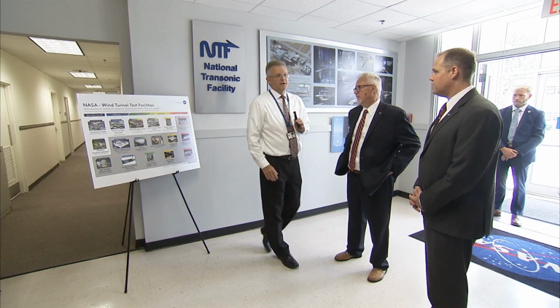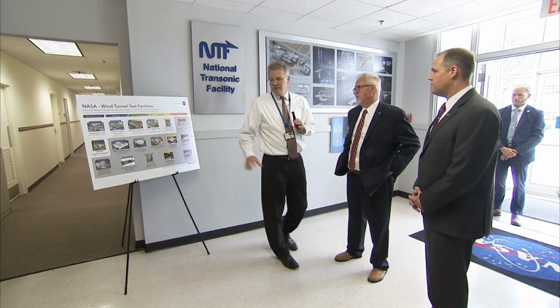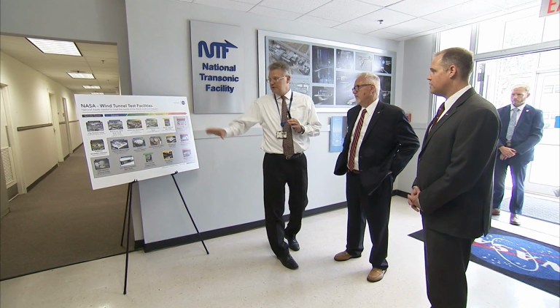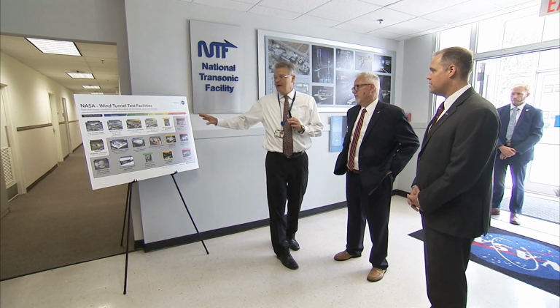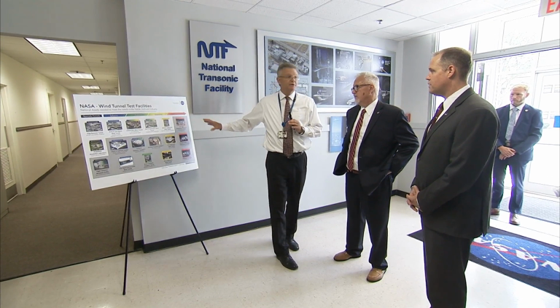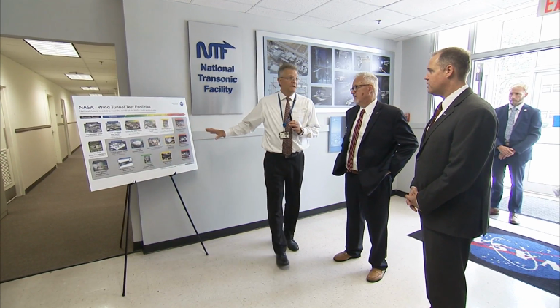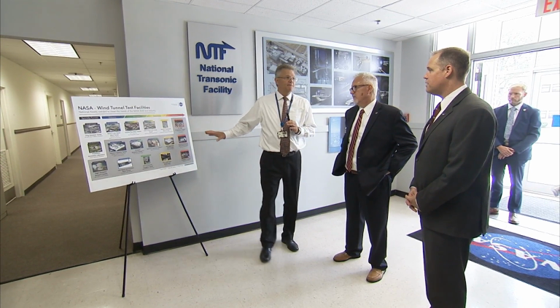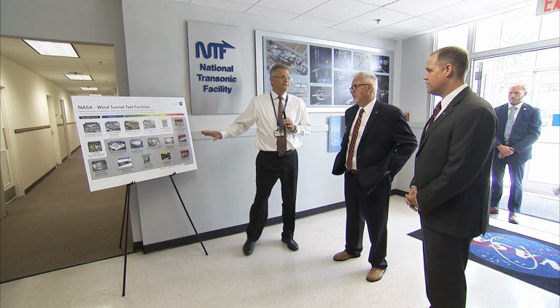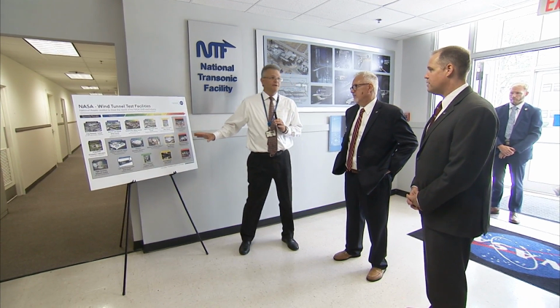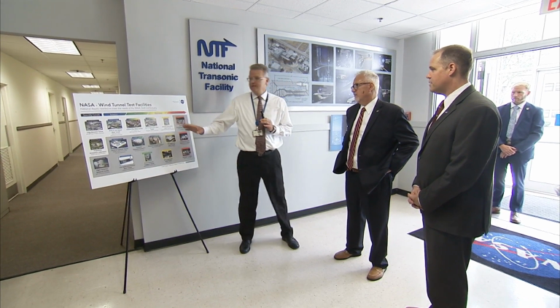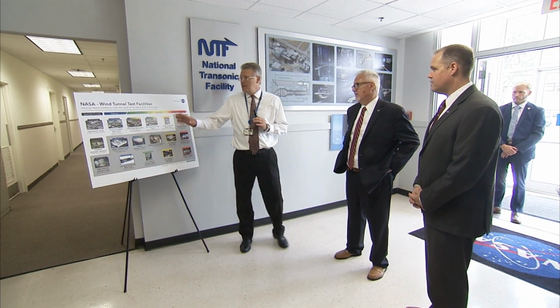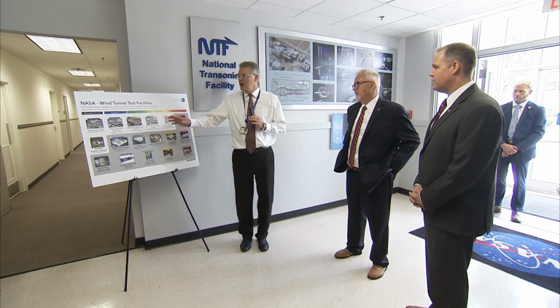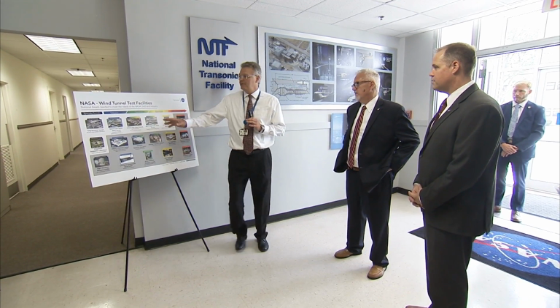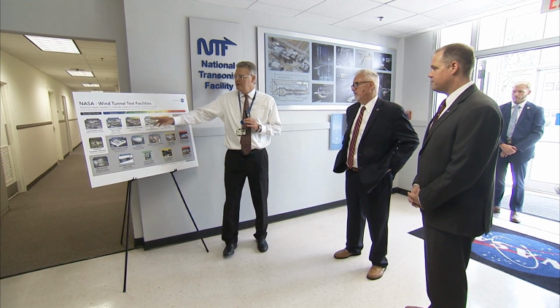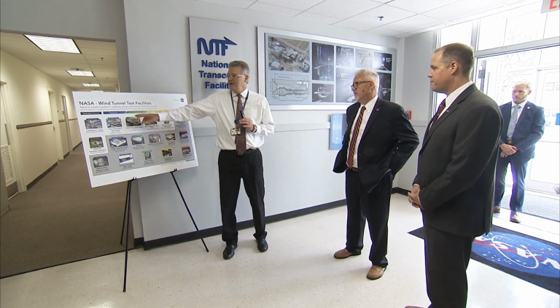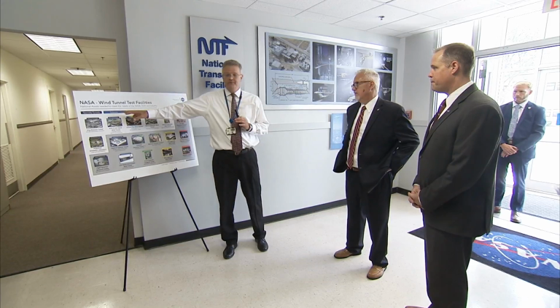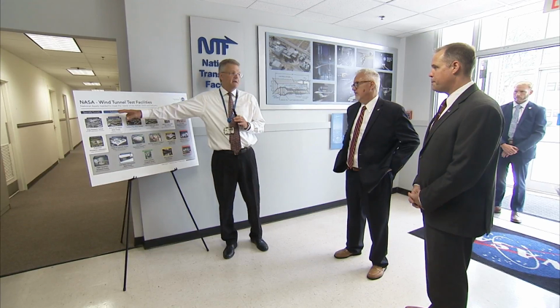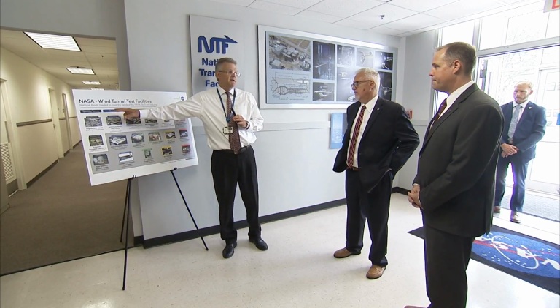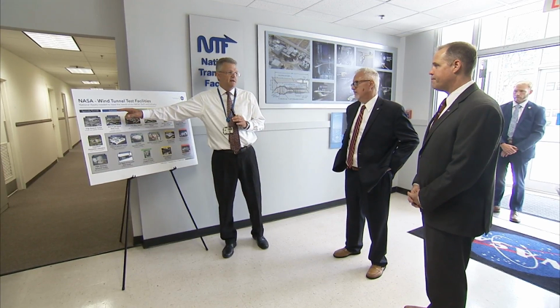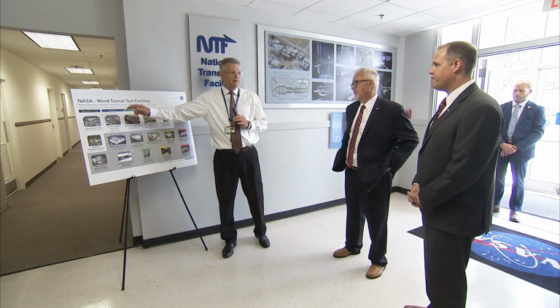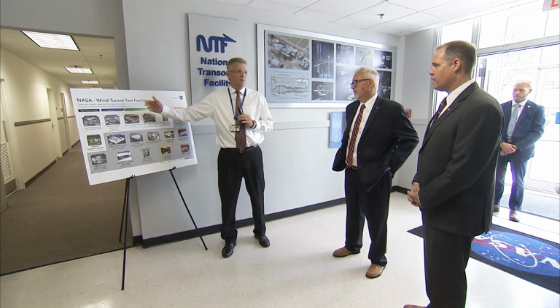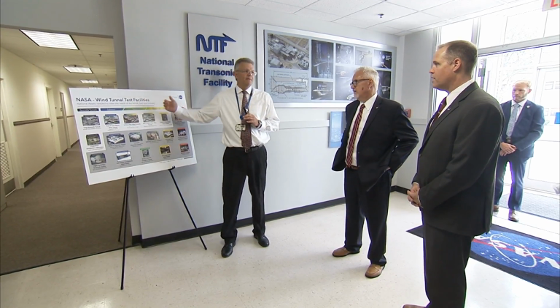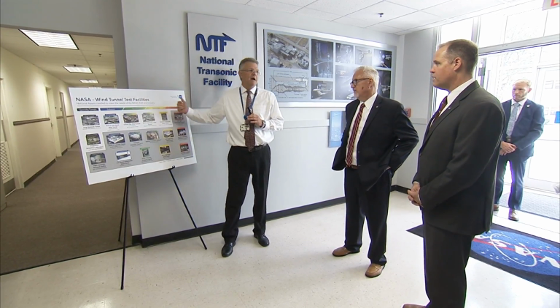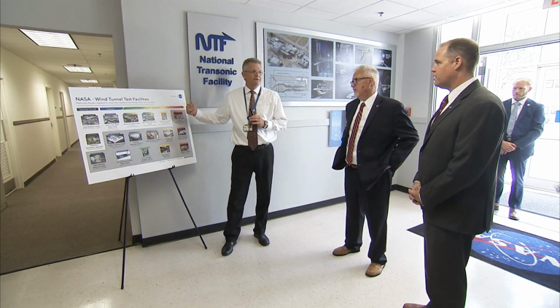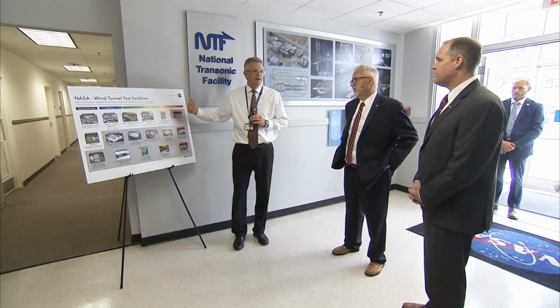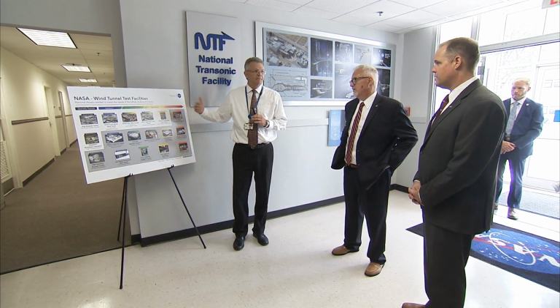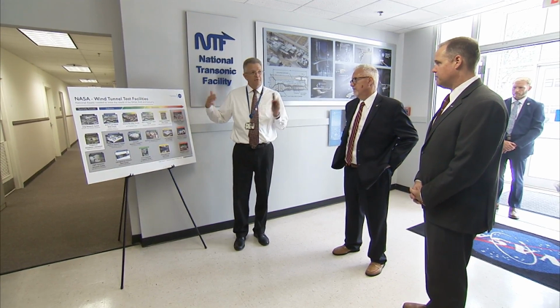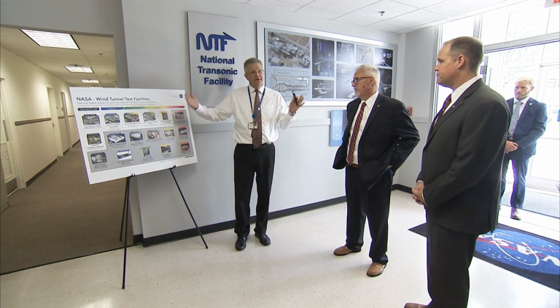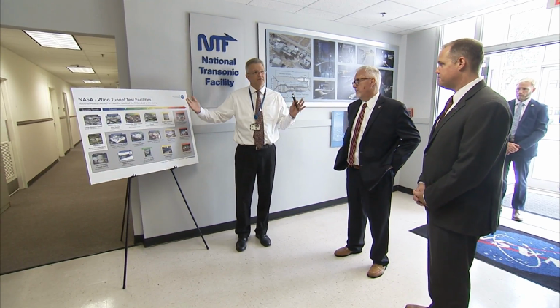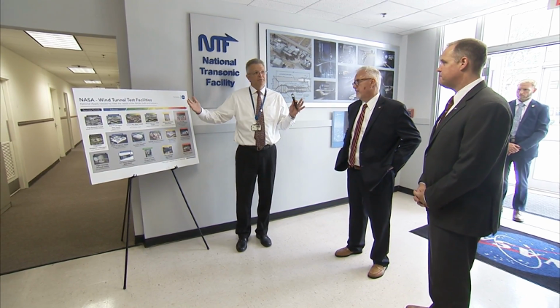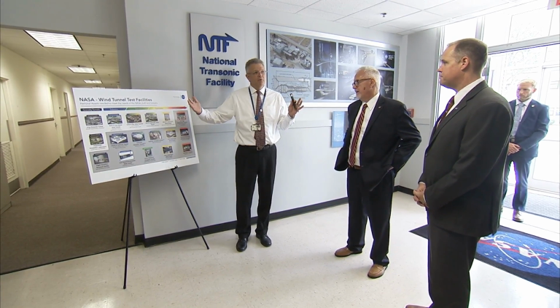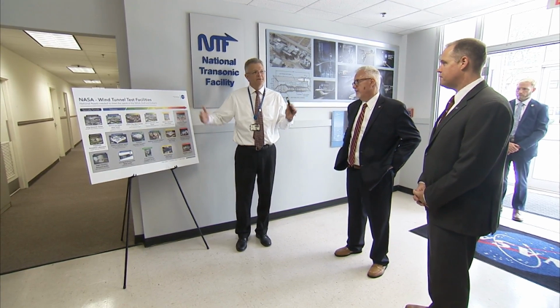We have a suite of facilities, and we cover from subsonic all the way up to hypersonic, full vehicle performance.